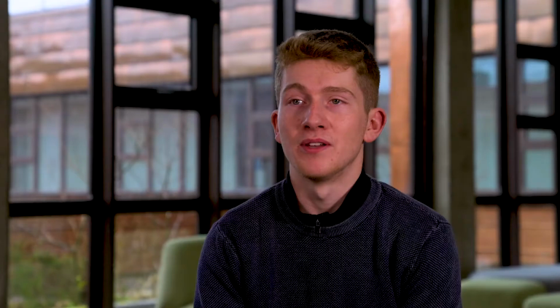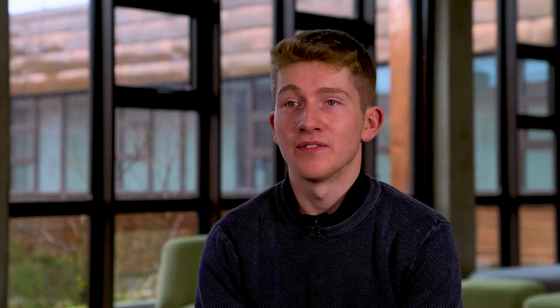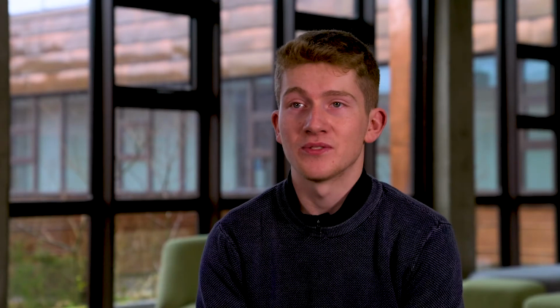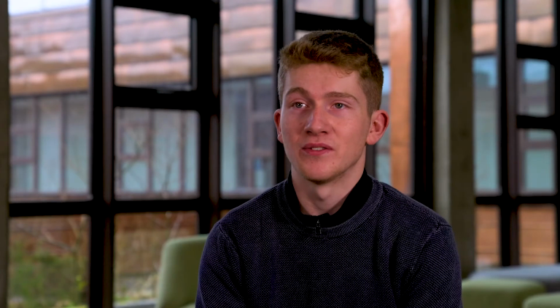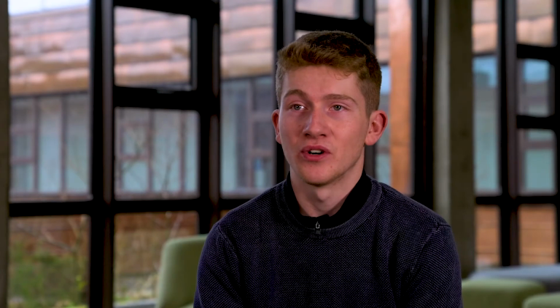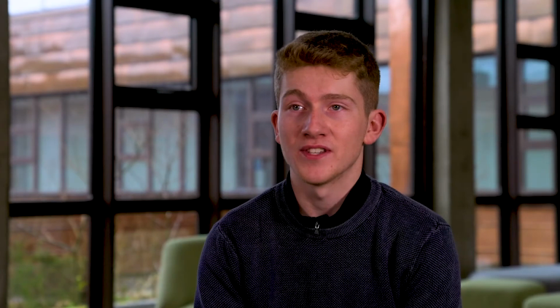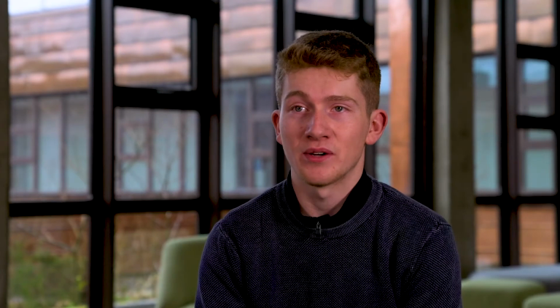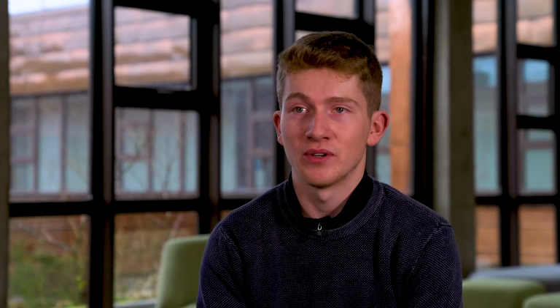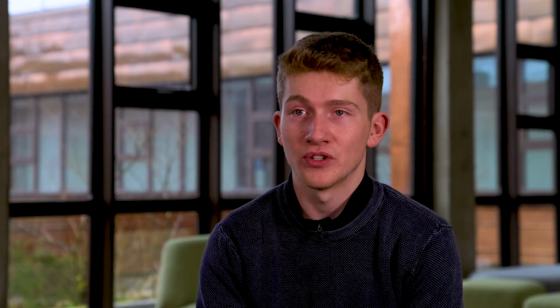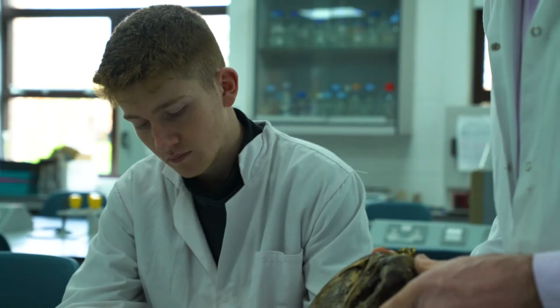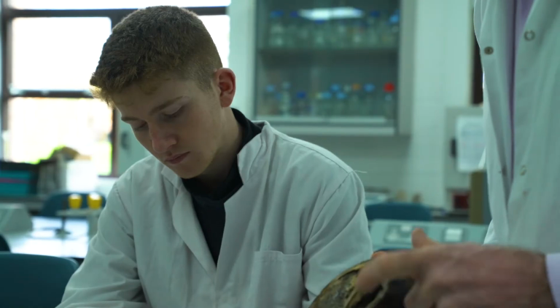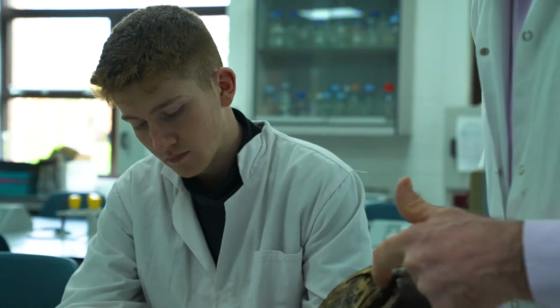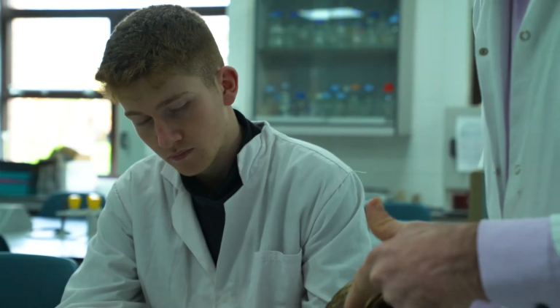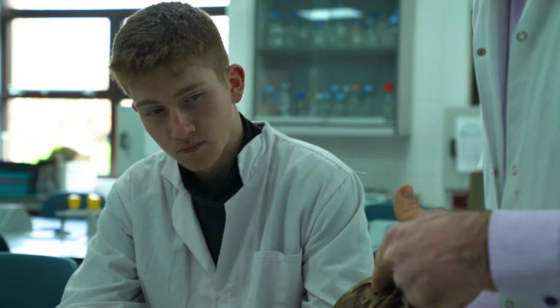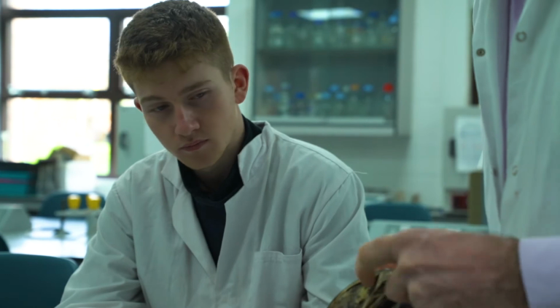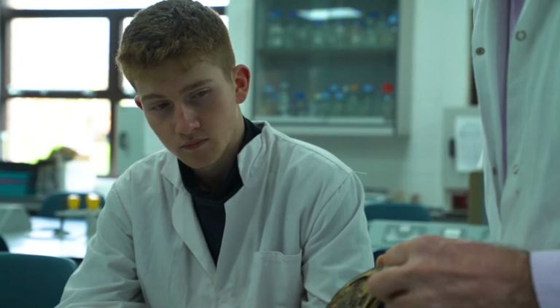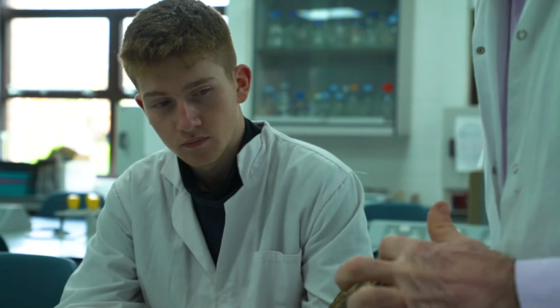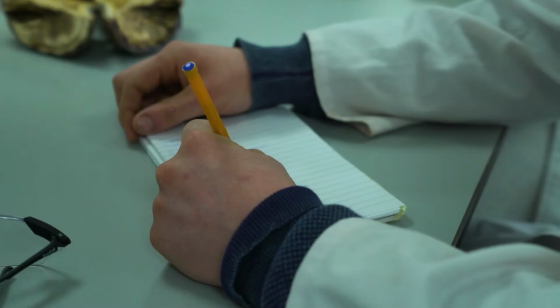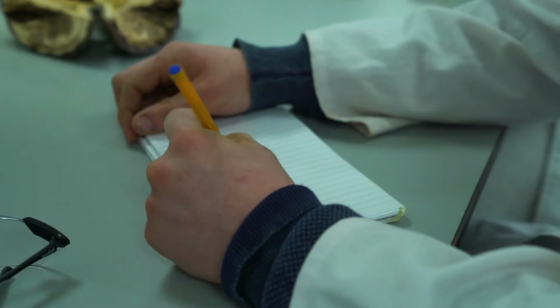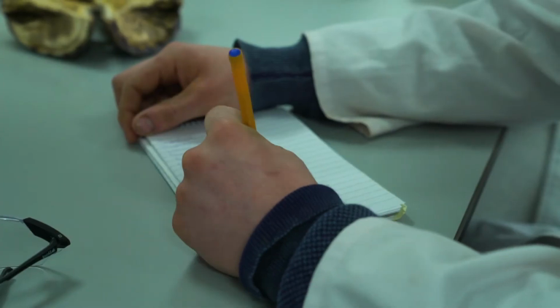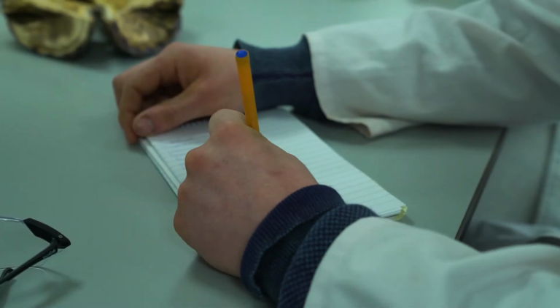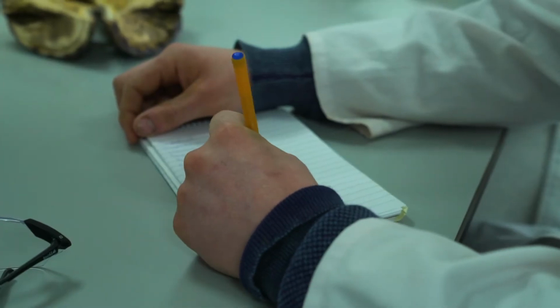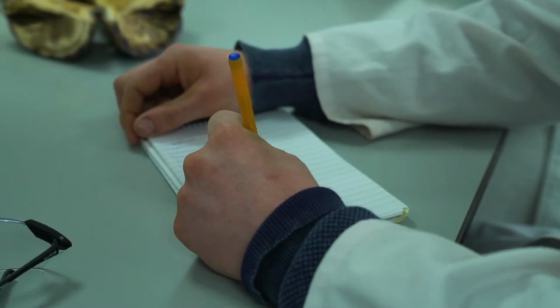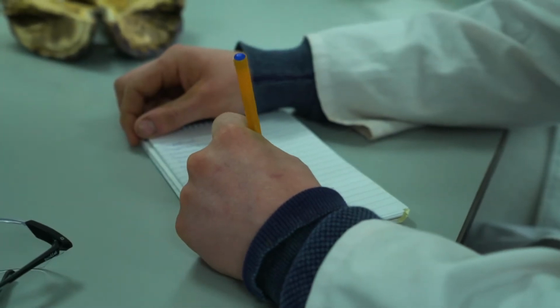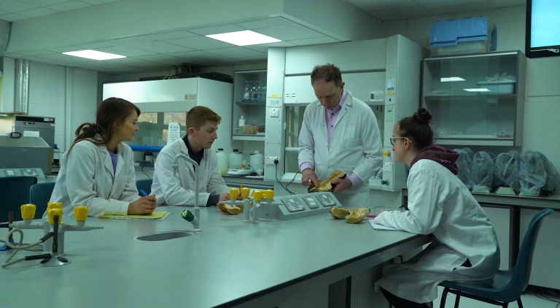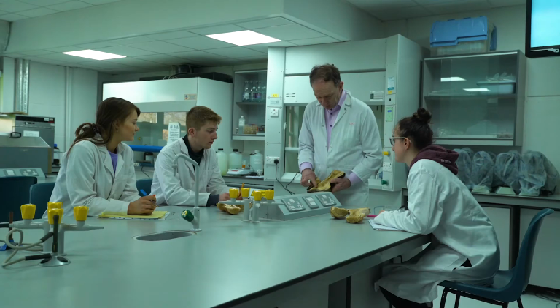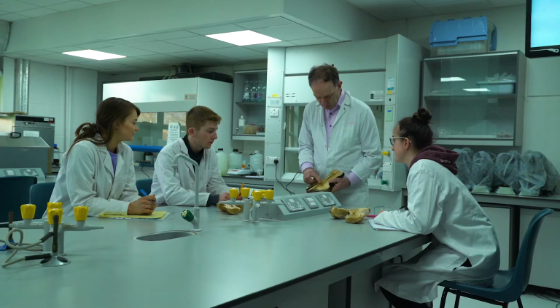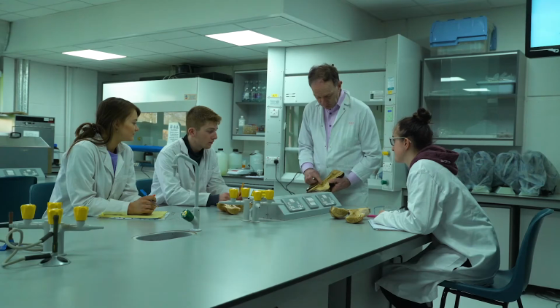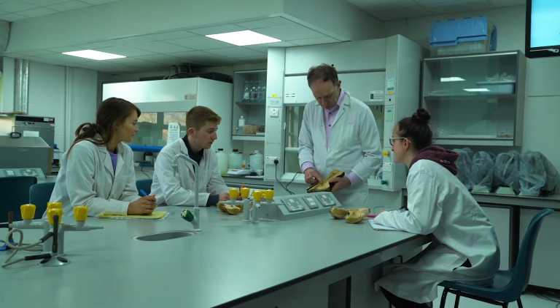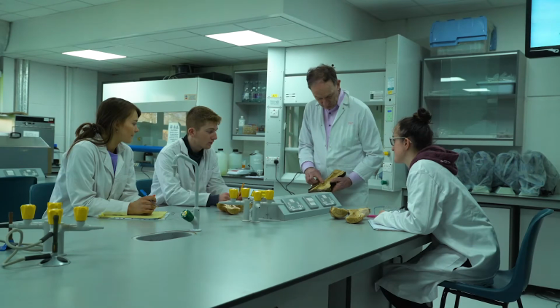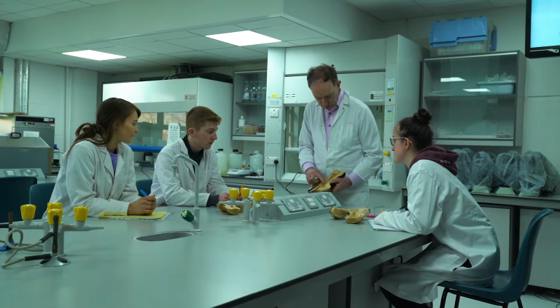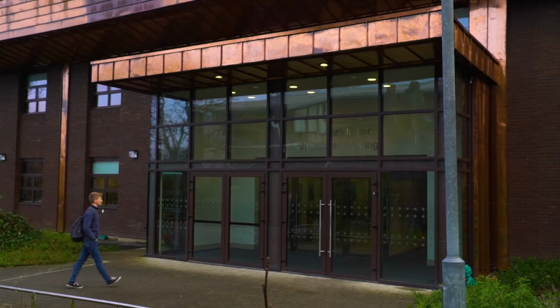My favourite aspect of the course is equine reproduction. I find it very interesting to see the whole breeding side of the horse industry after having some experience handling stallions.